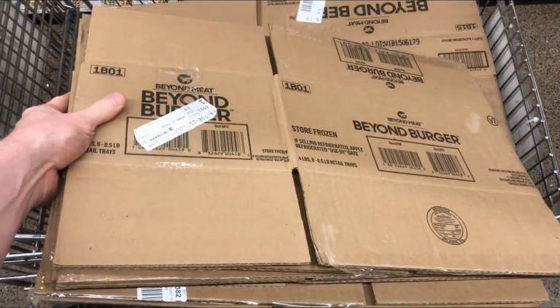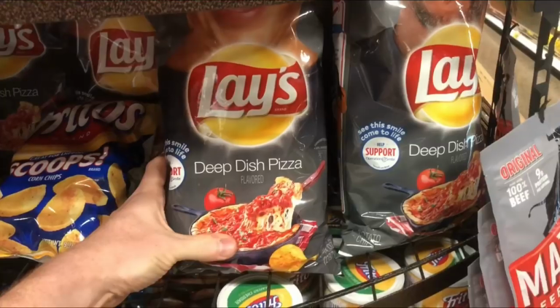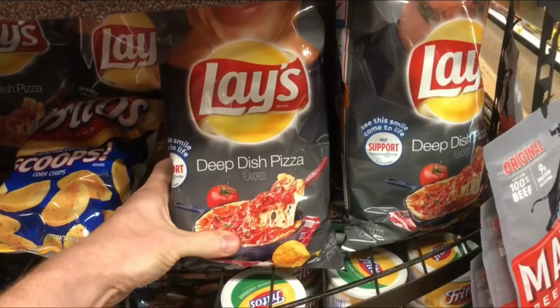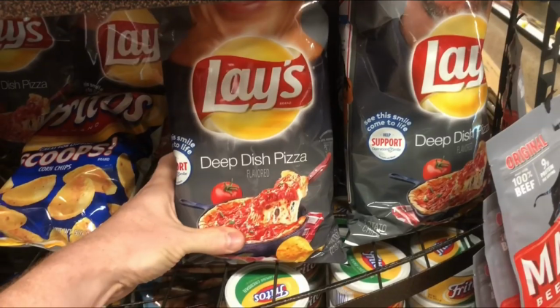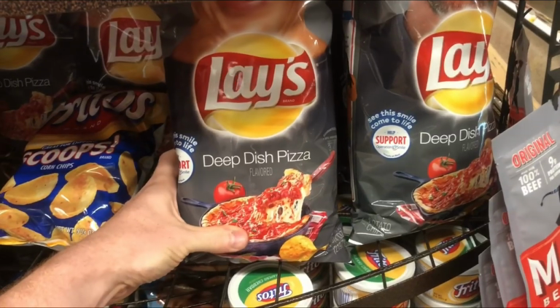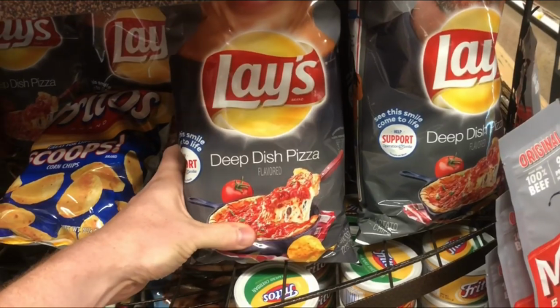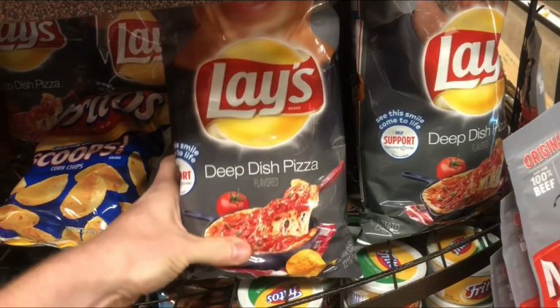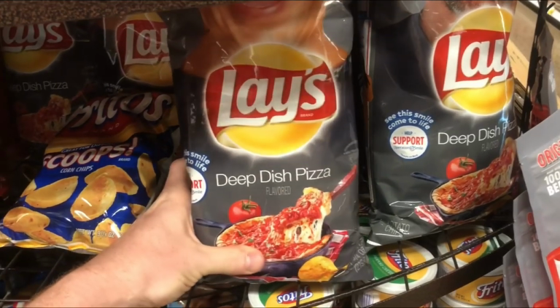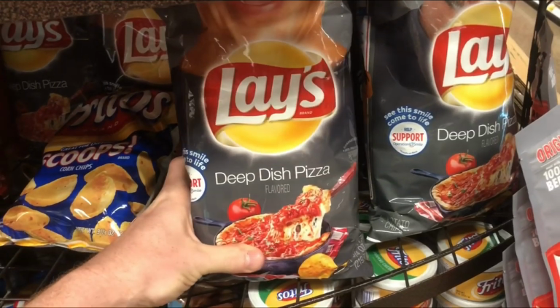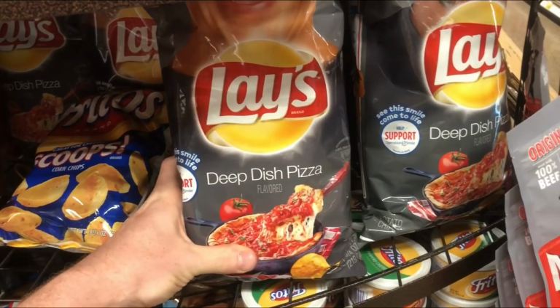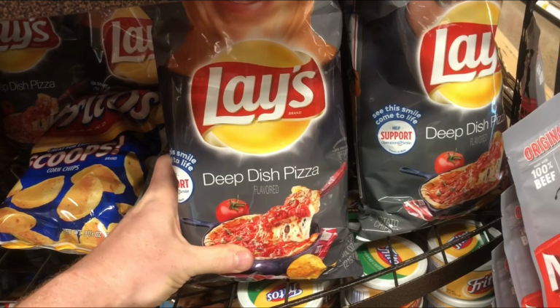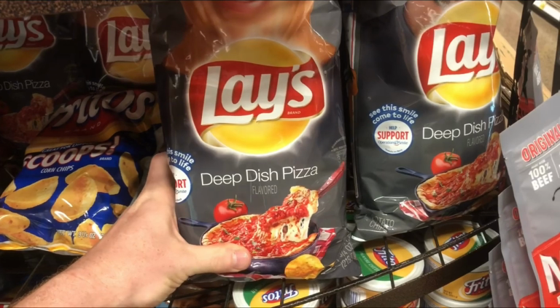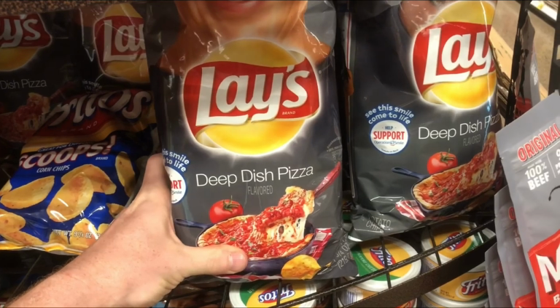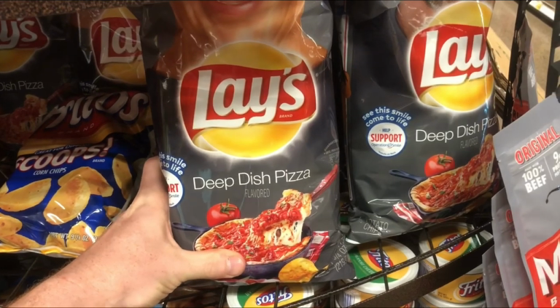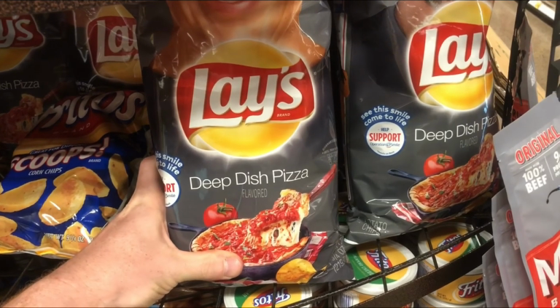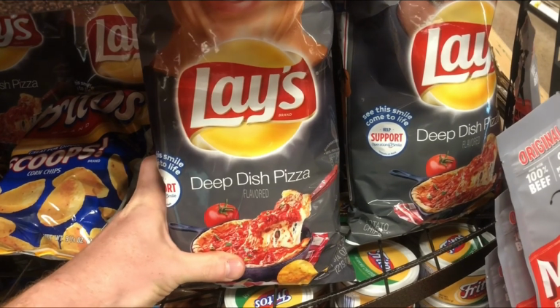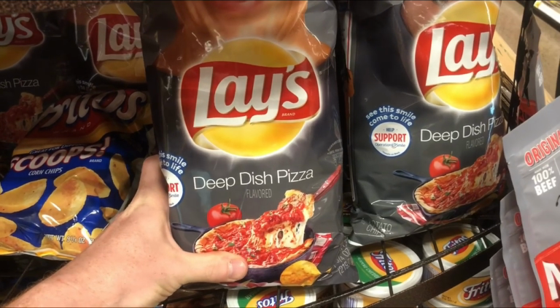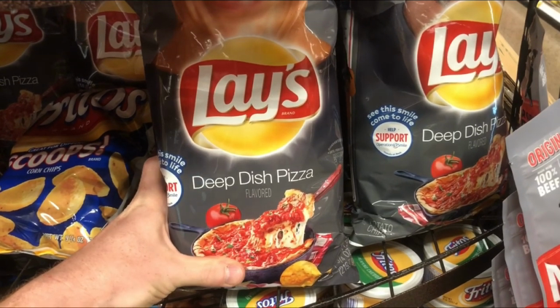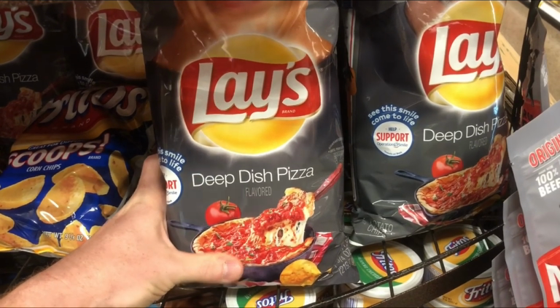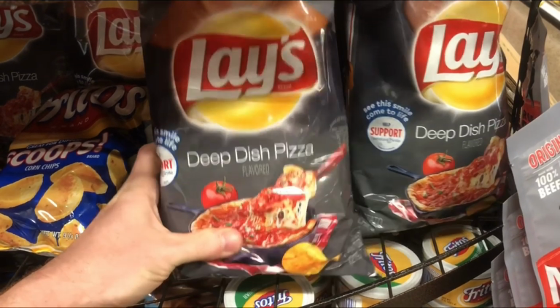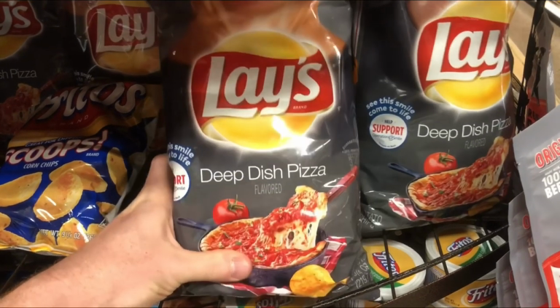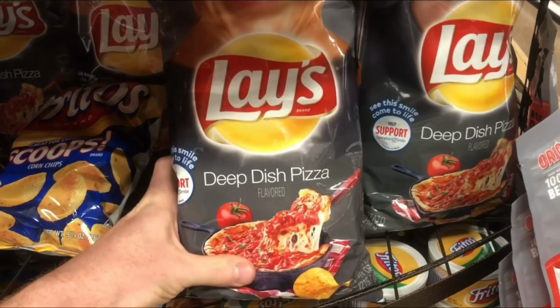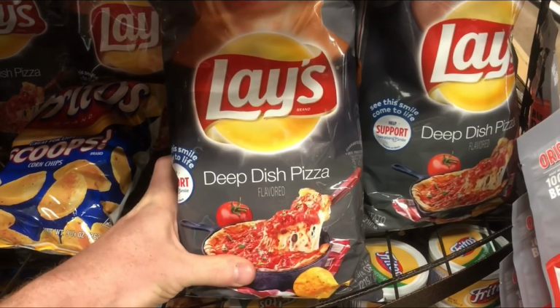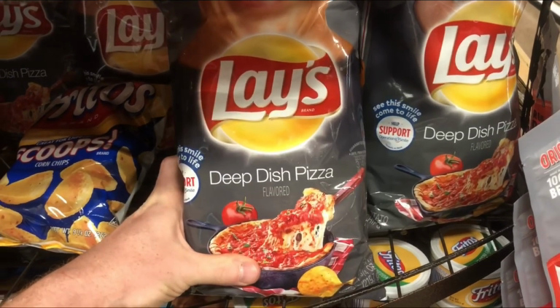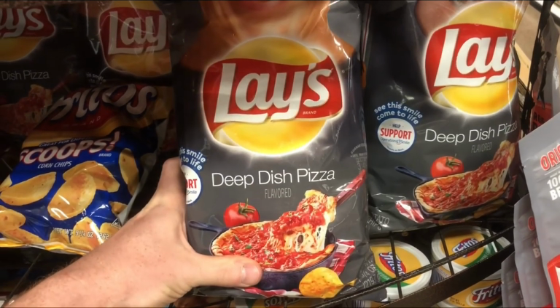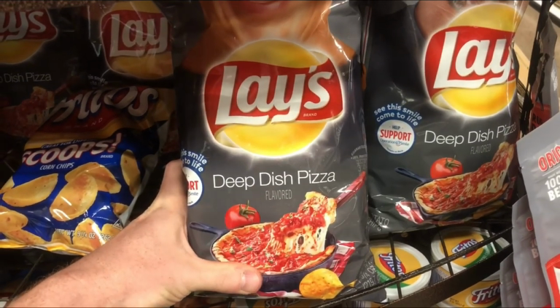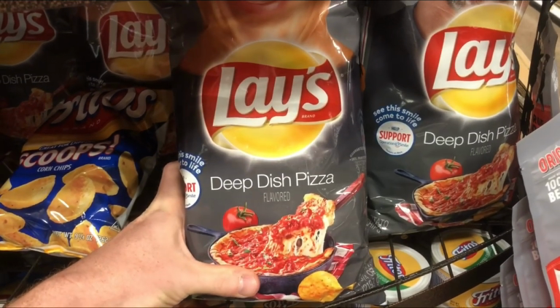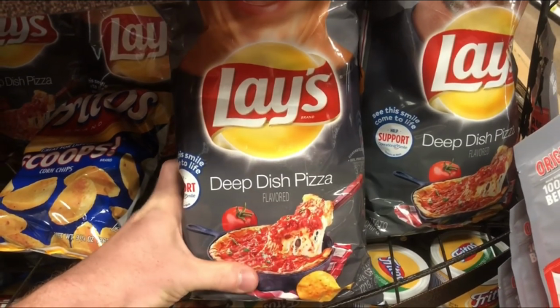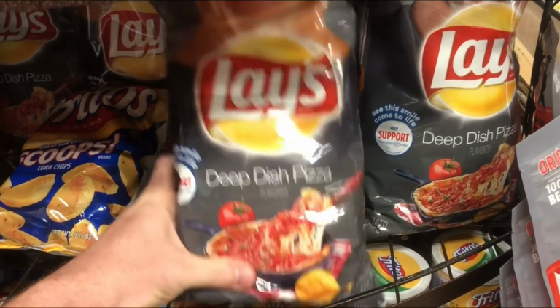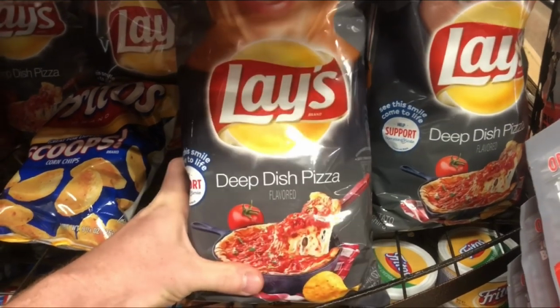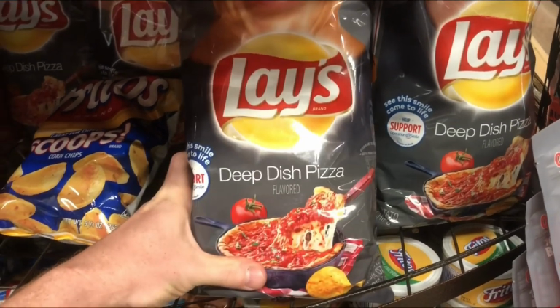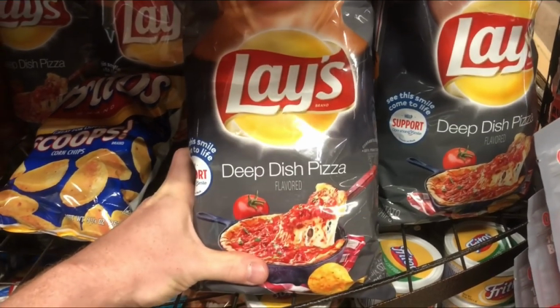I was watching Wade from Wade's Ventures on Instagram and I saw that he purchased these, so had to pick these up and give you a shout out, Wade.